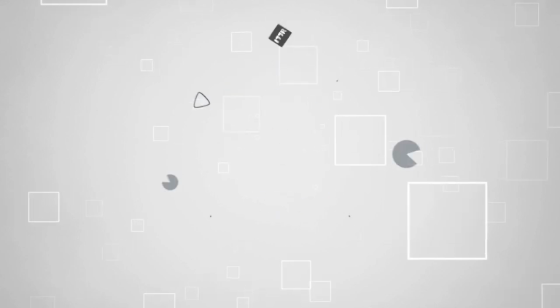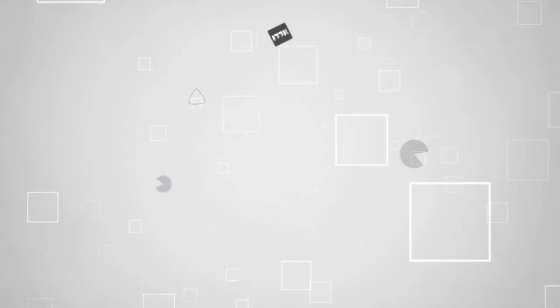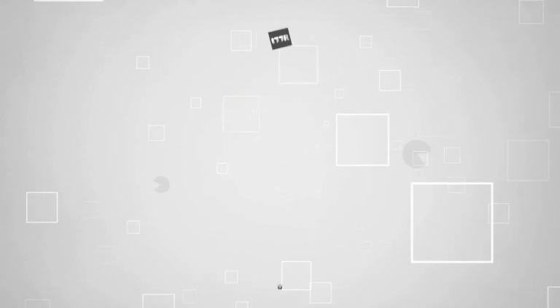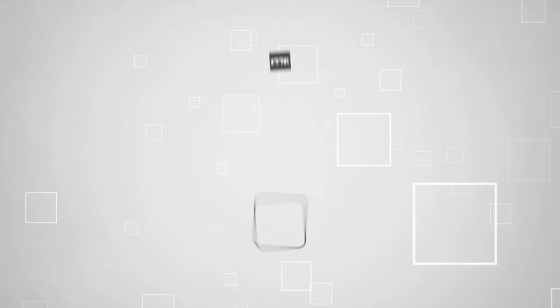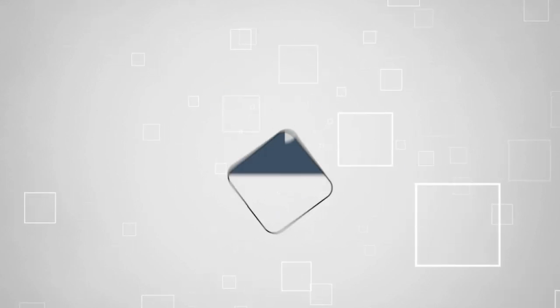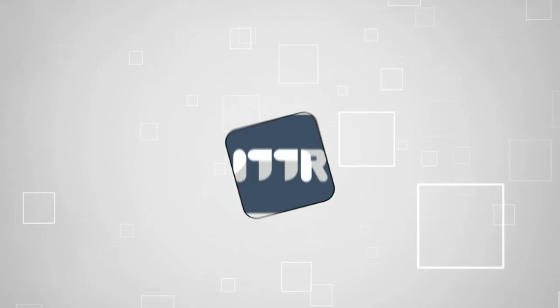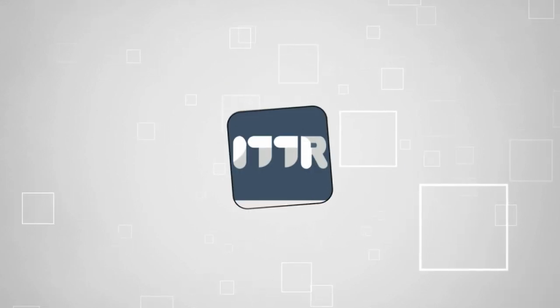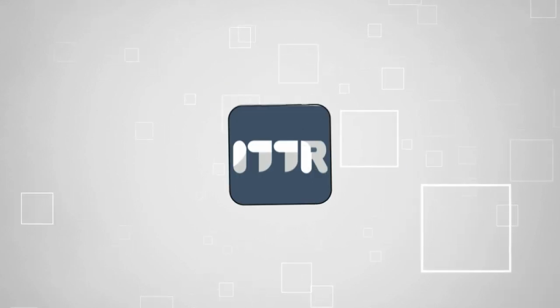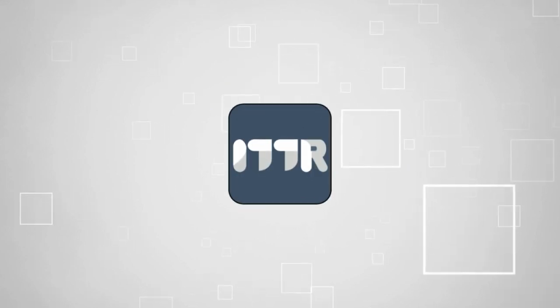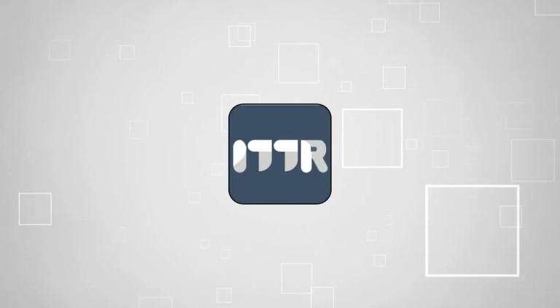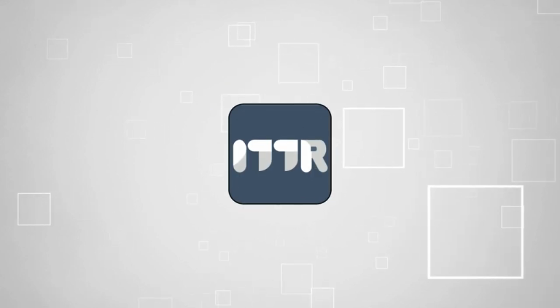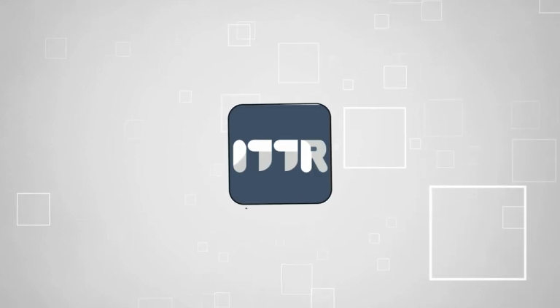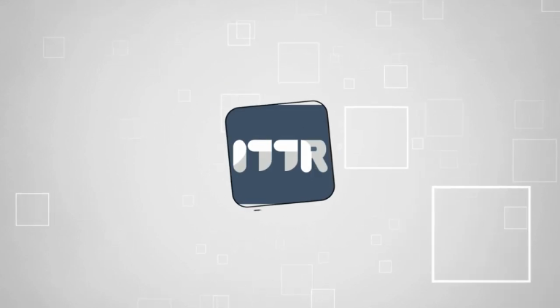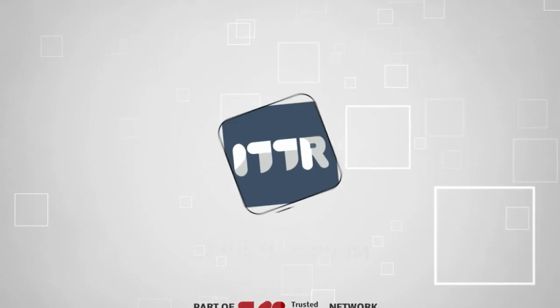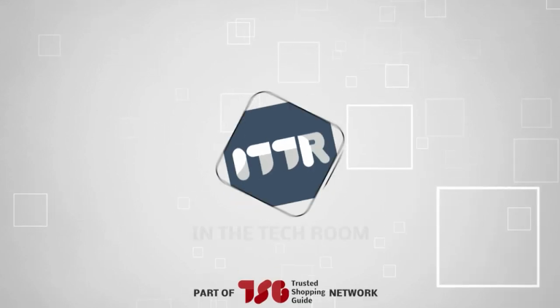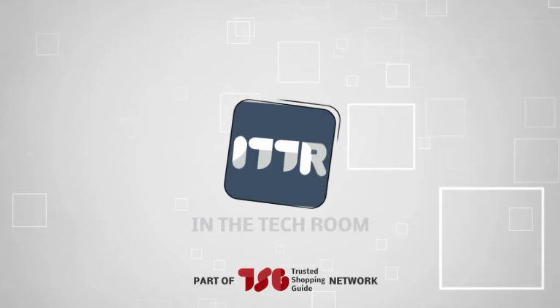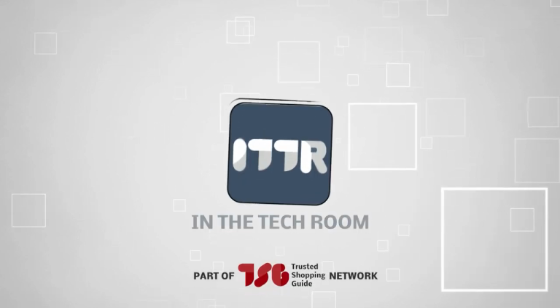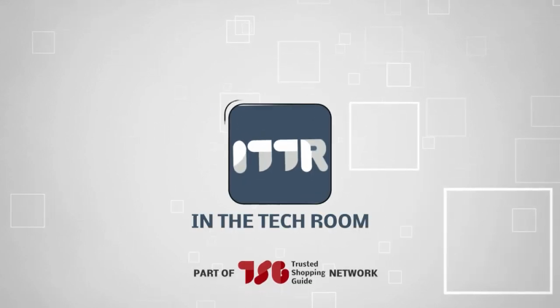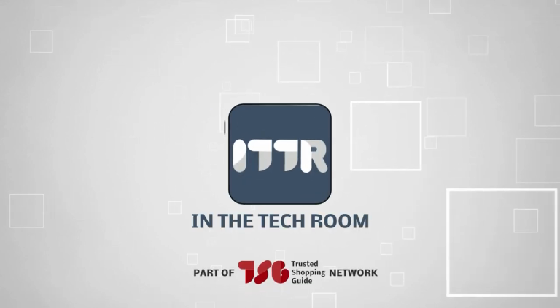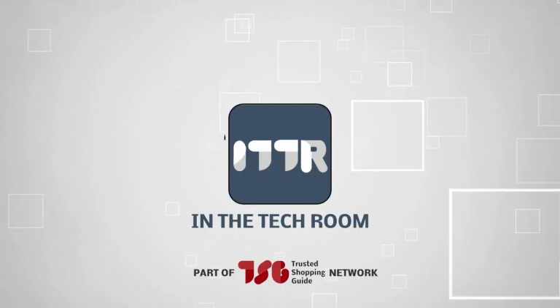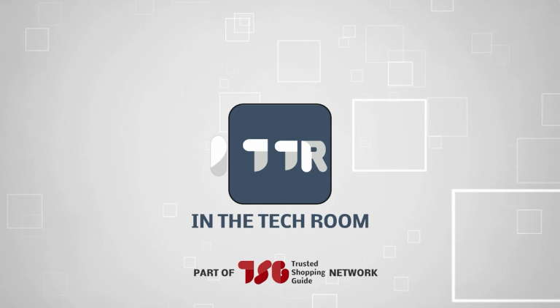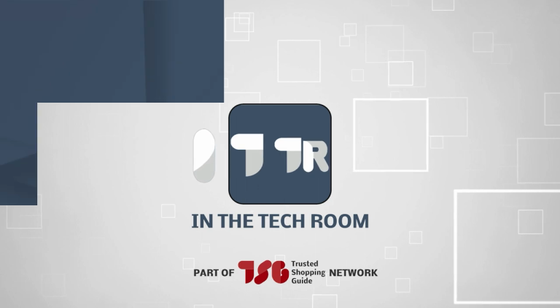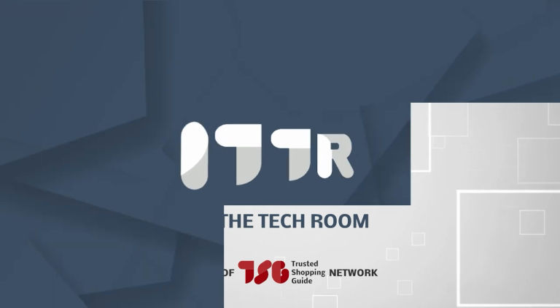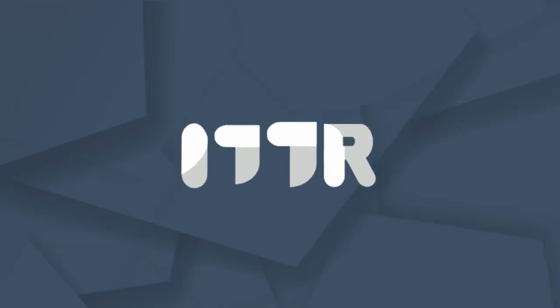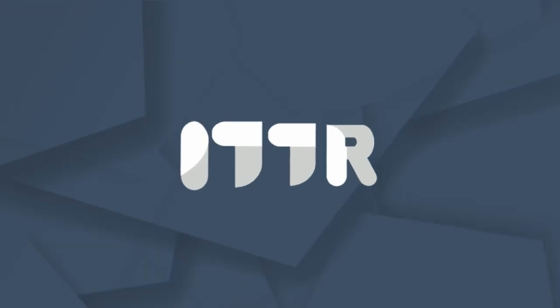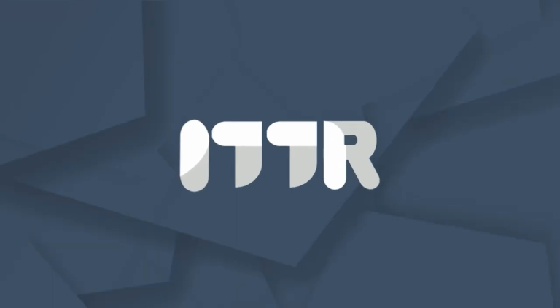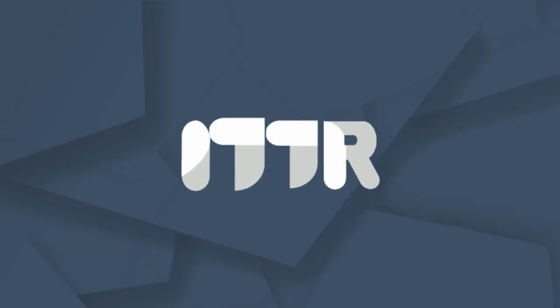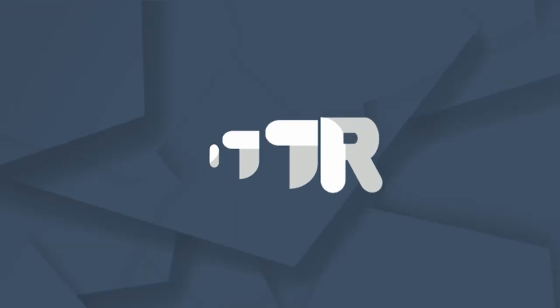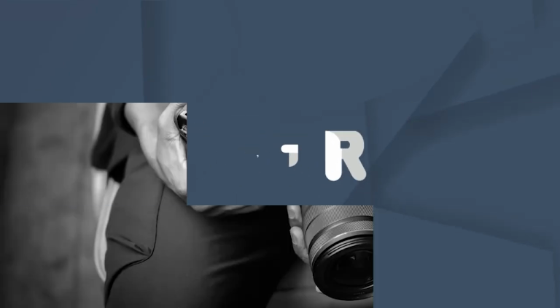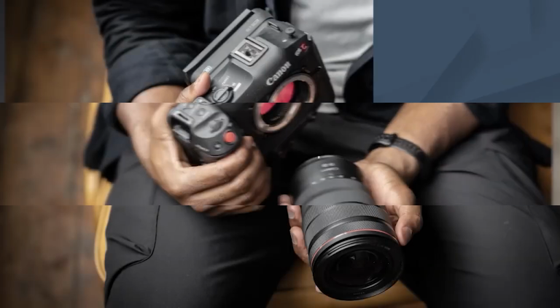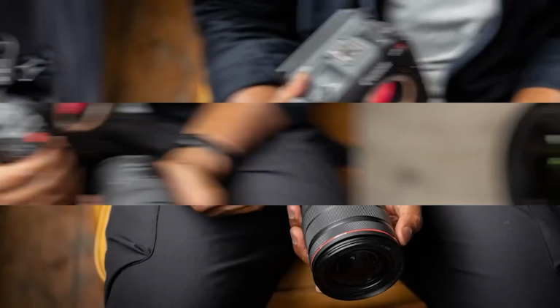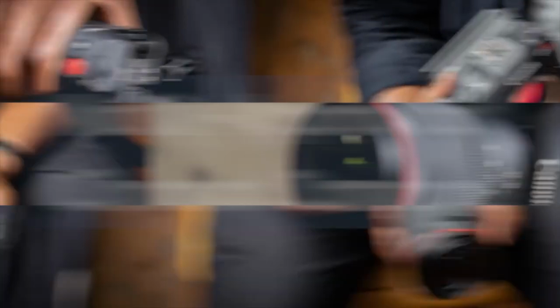Welcome back, guys. We're at ShoppingEye.com, and today we're in the tech room.